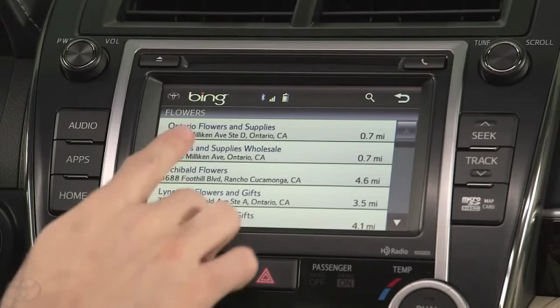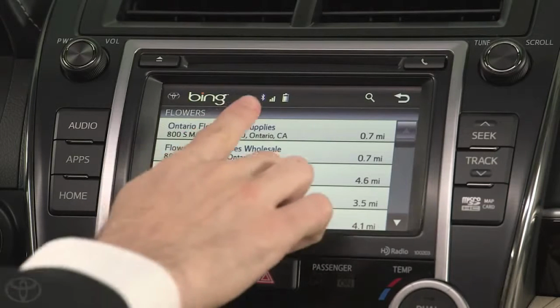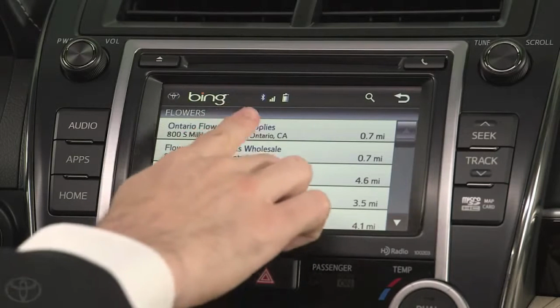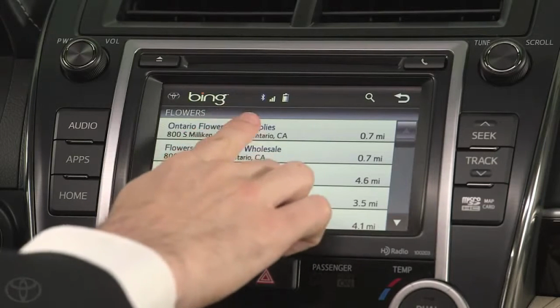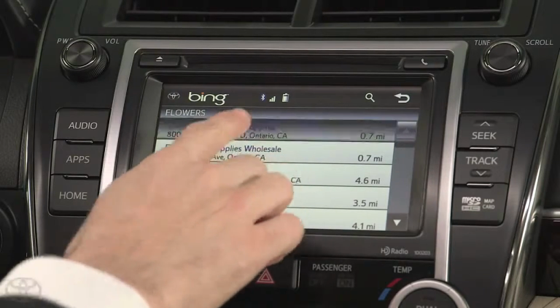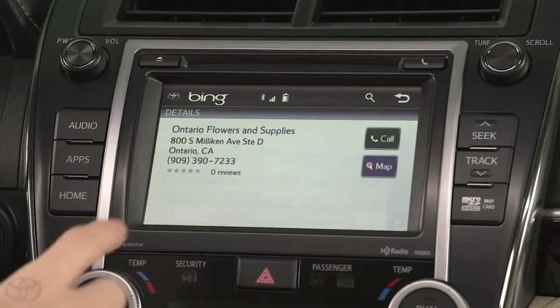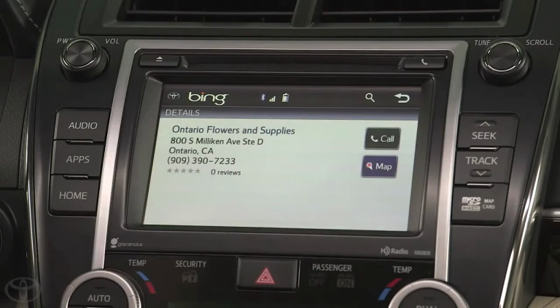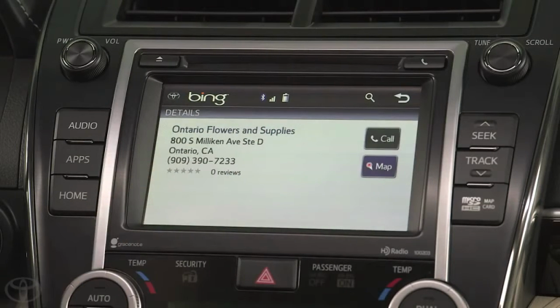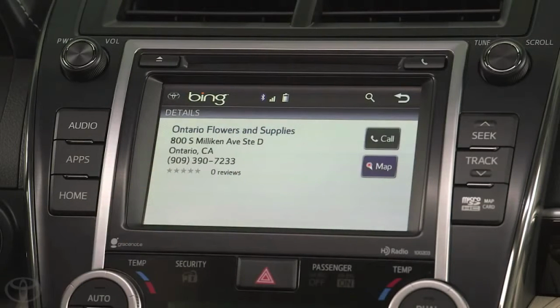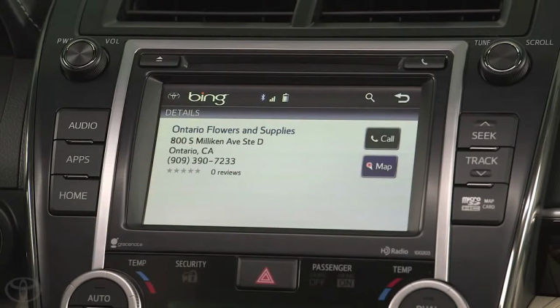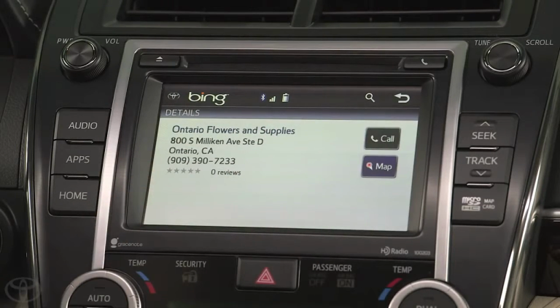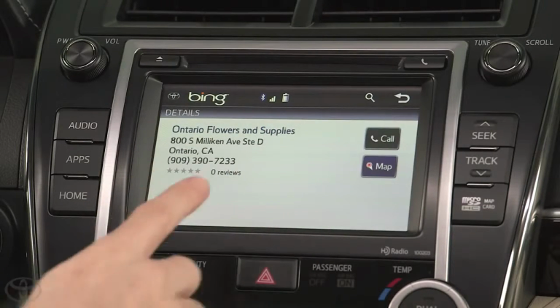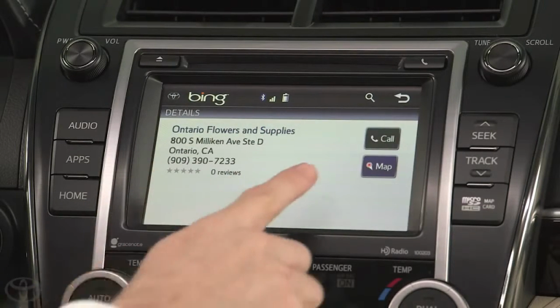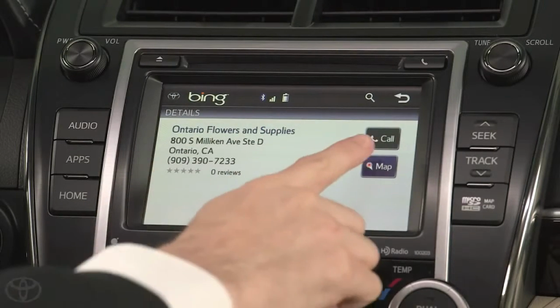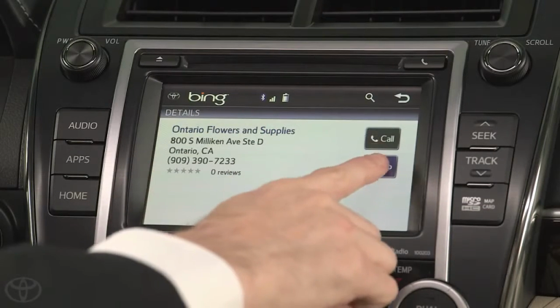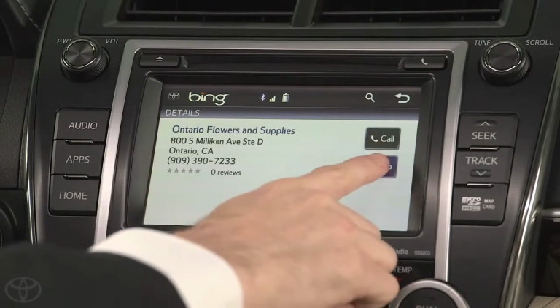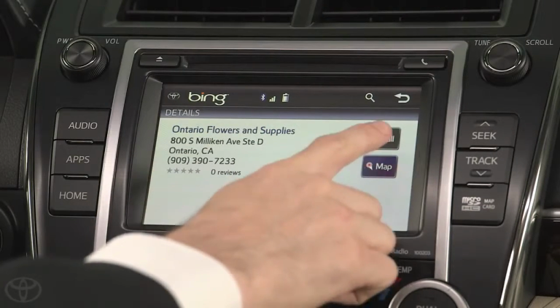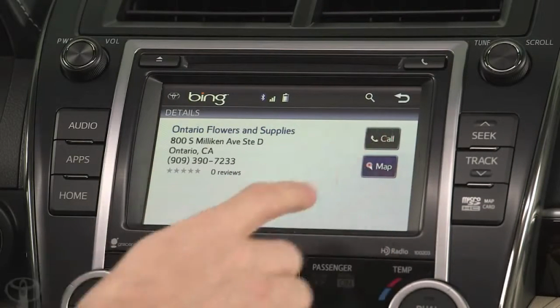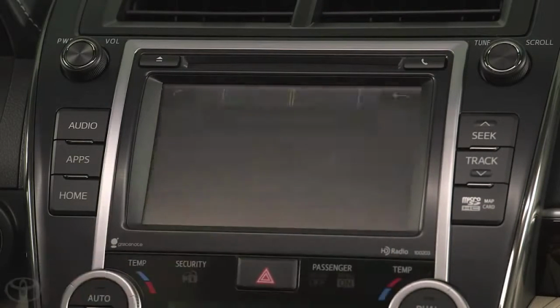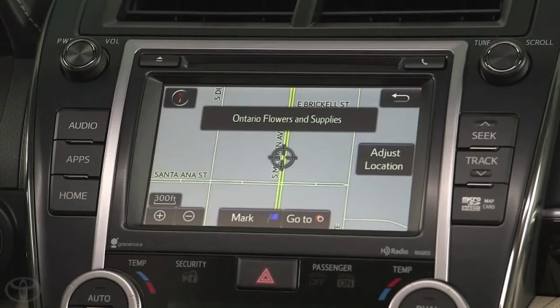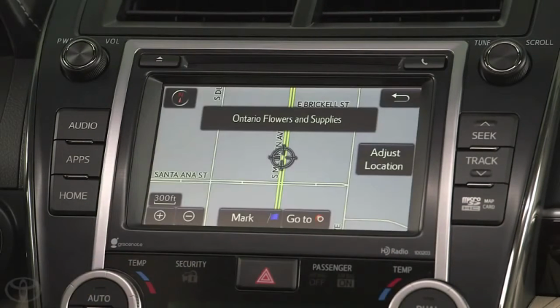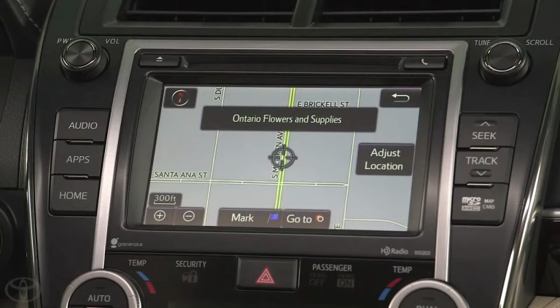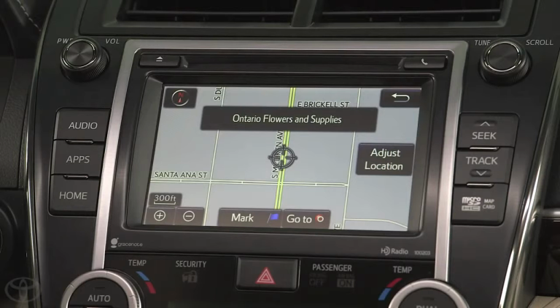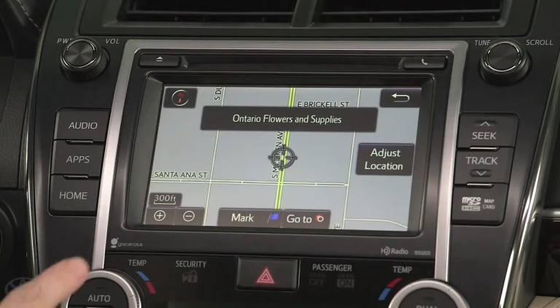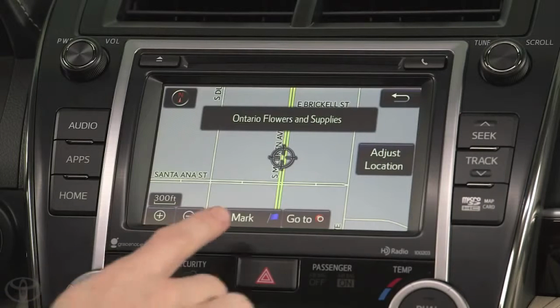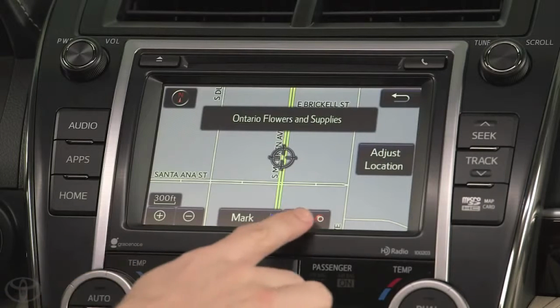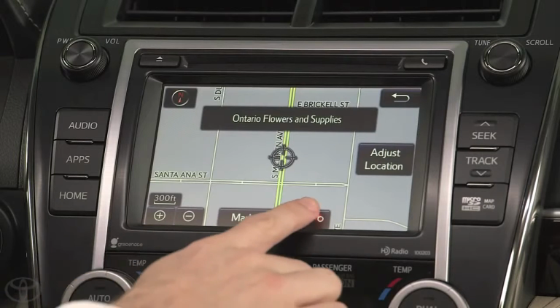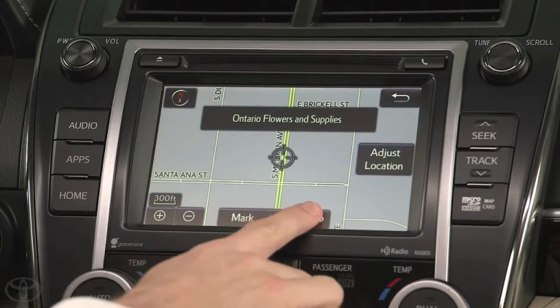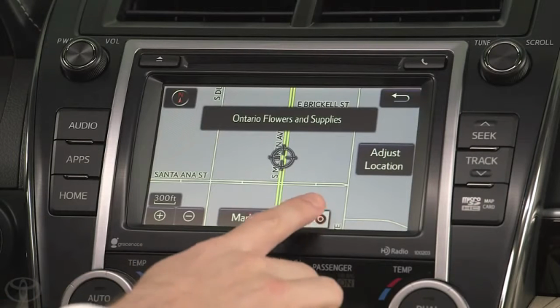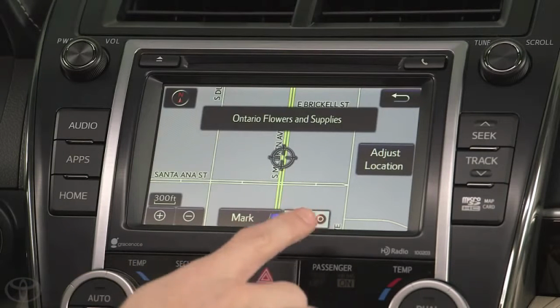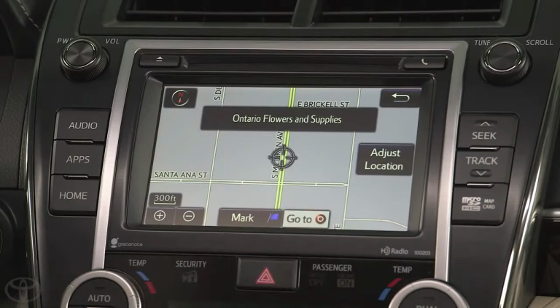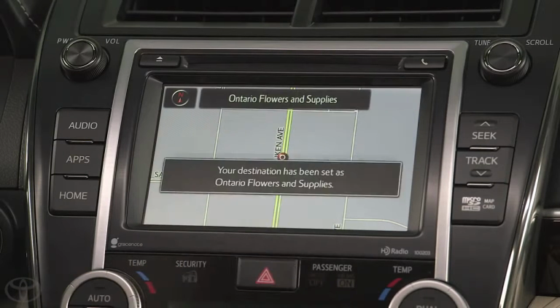Once you make your selection, tap the Map button to display the location, and tap the Go To button to navigate there.